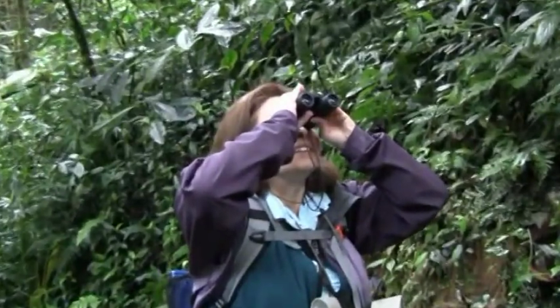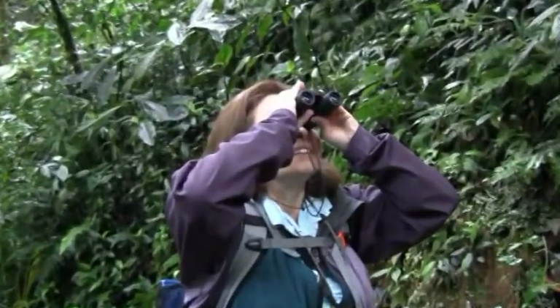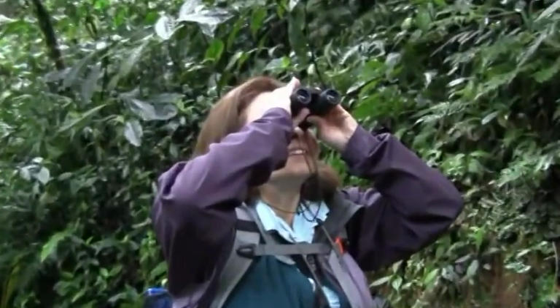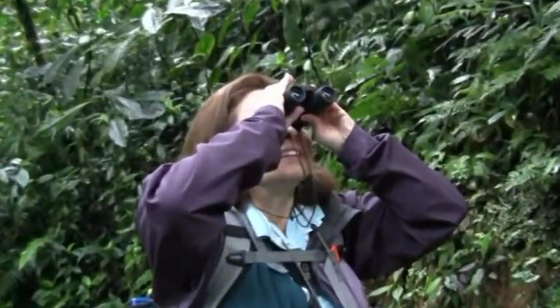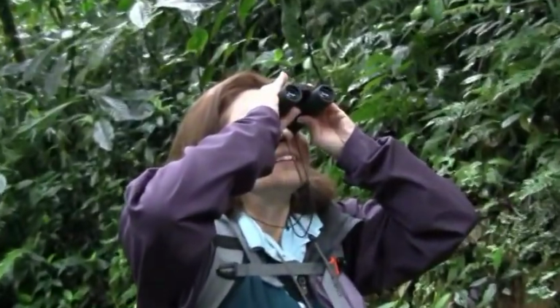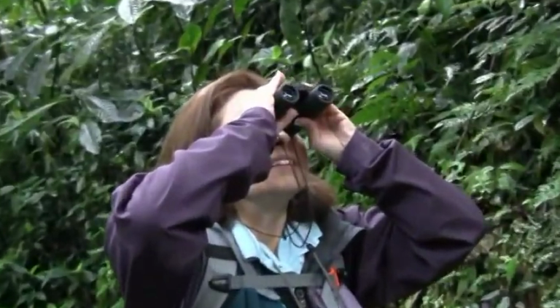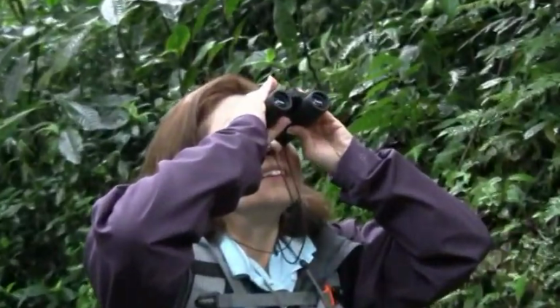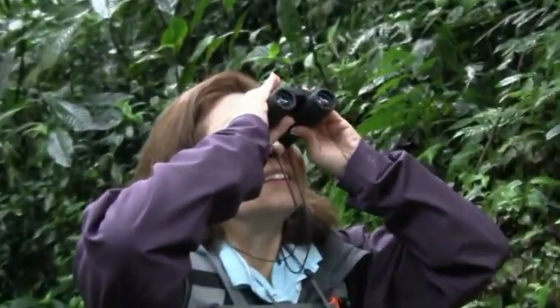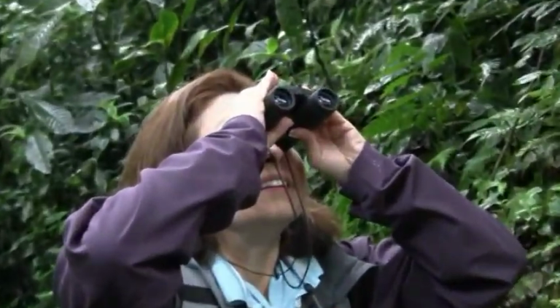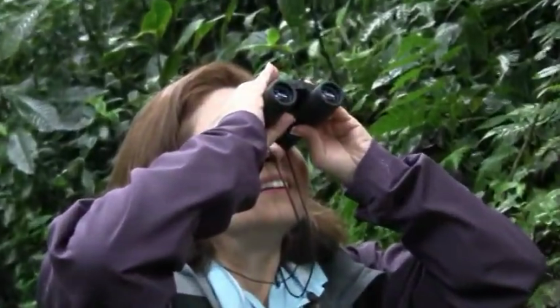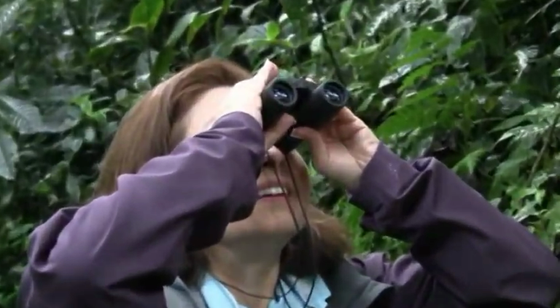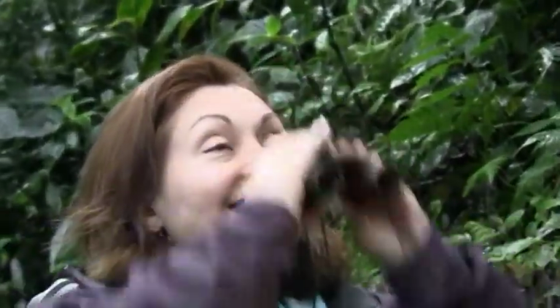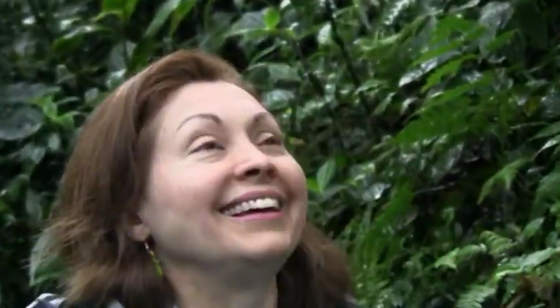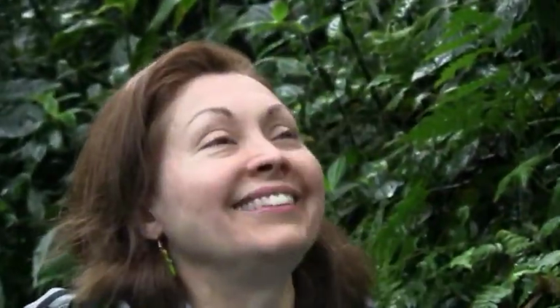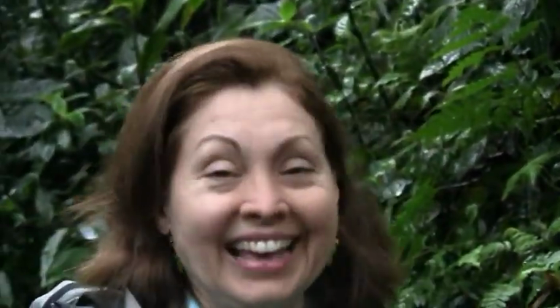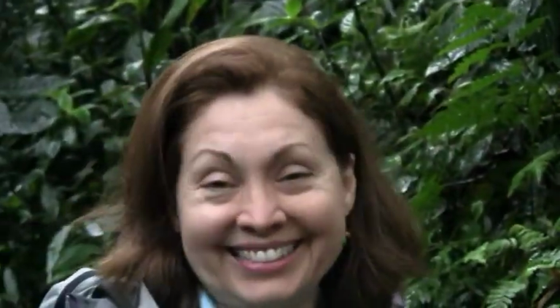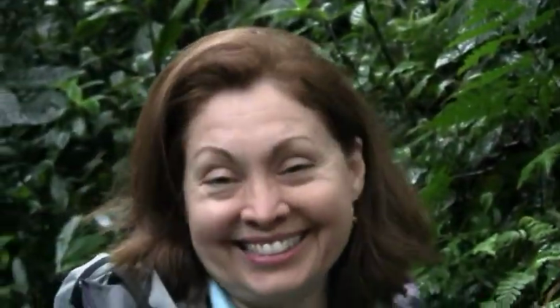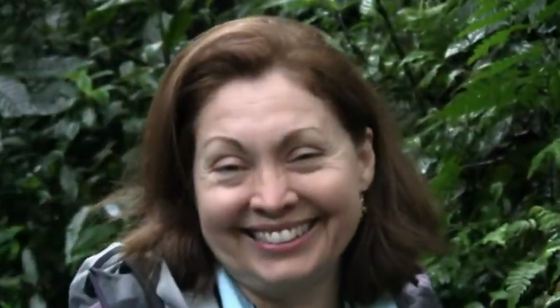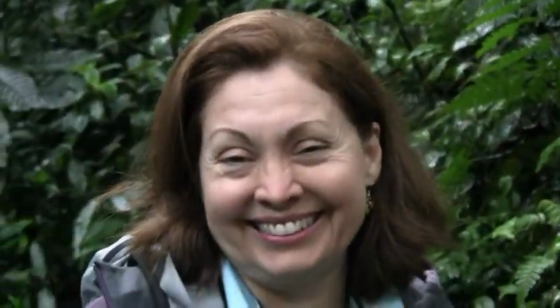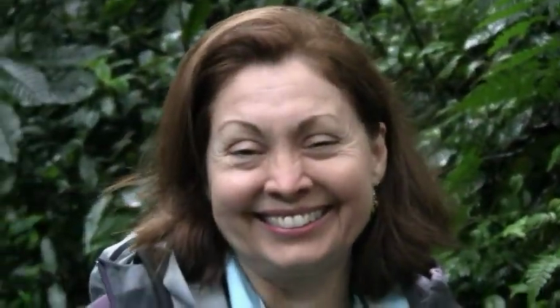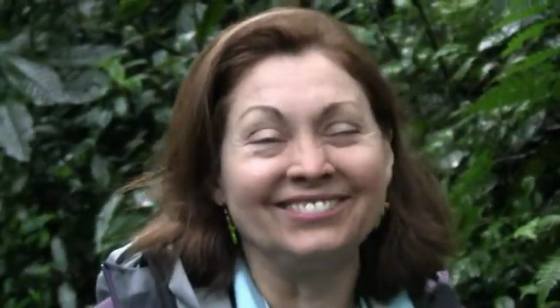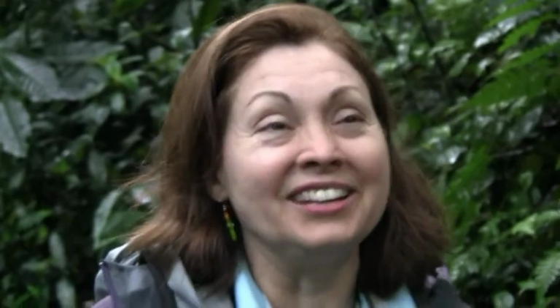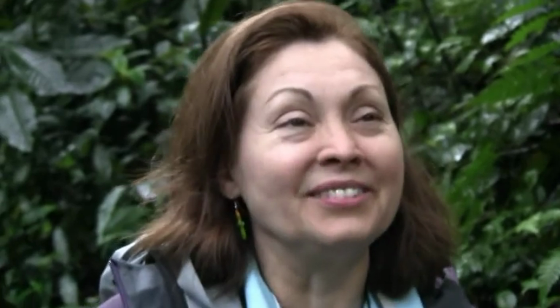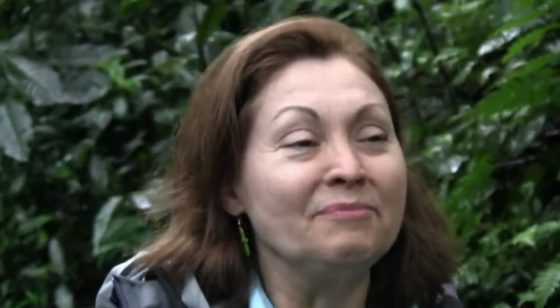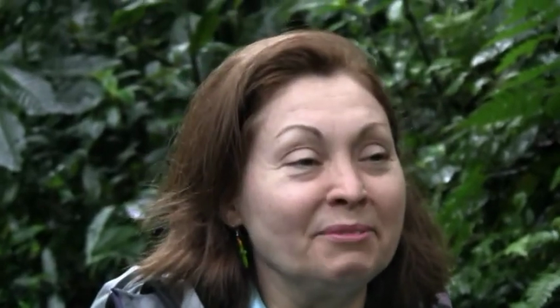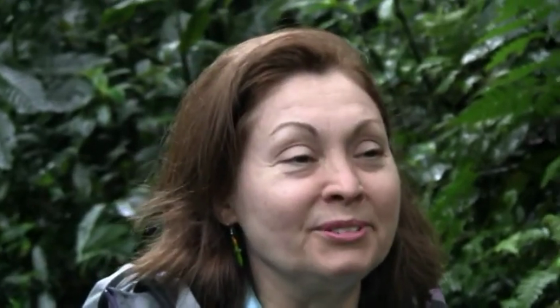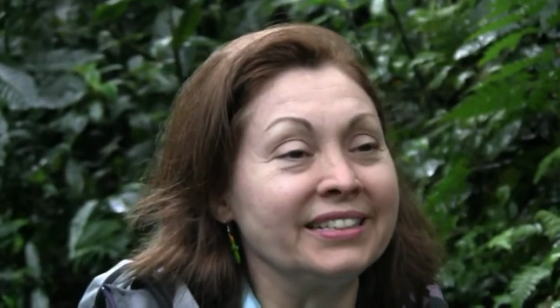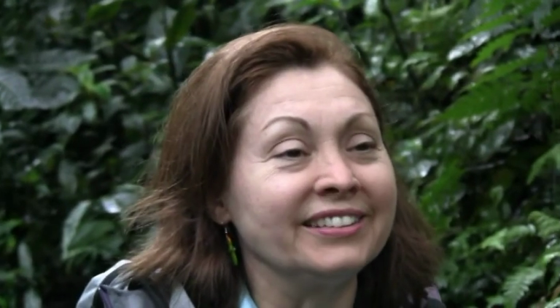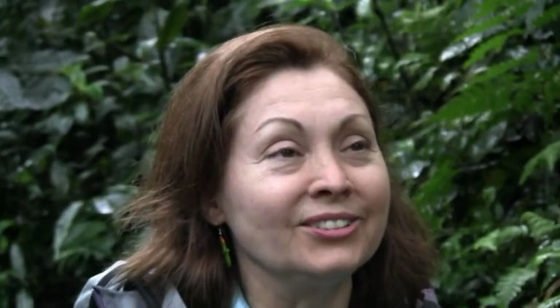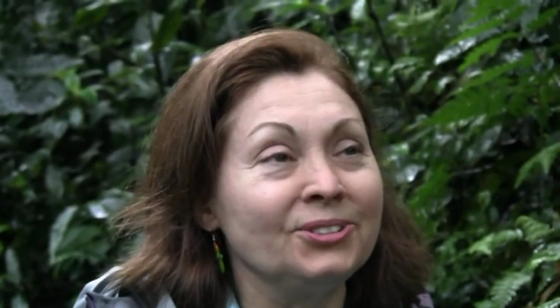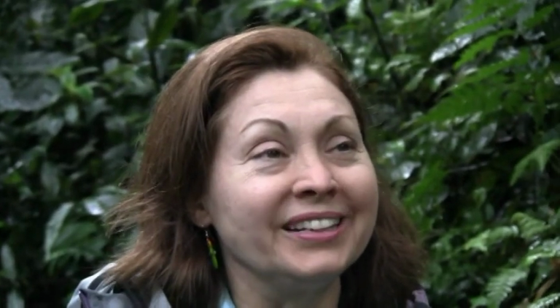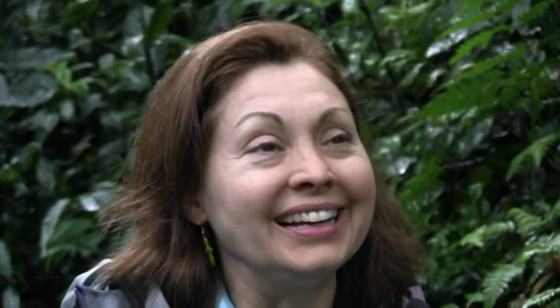Are you looking for your root? Yes — trying to find my roots here in Costa Rica.